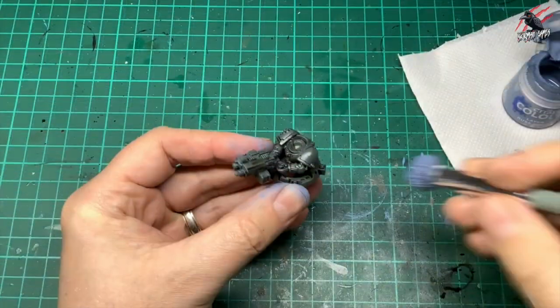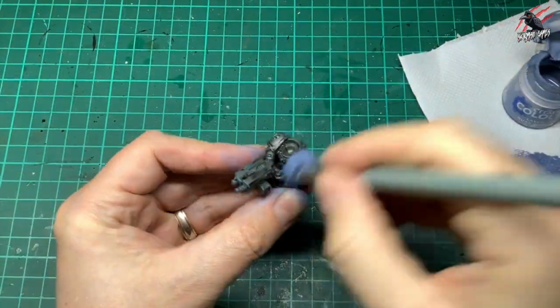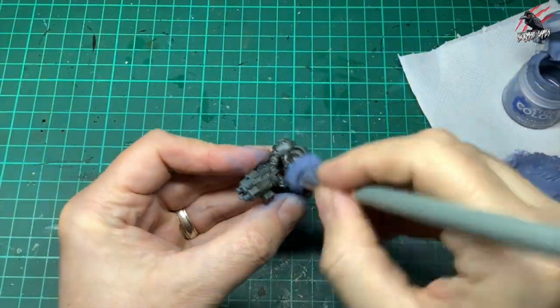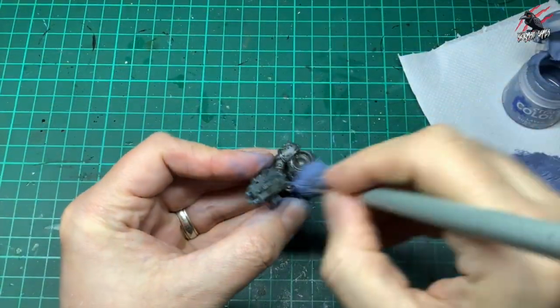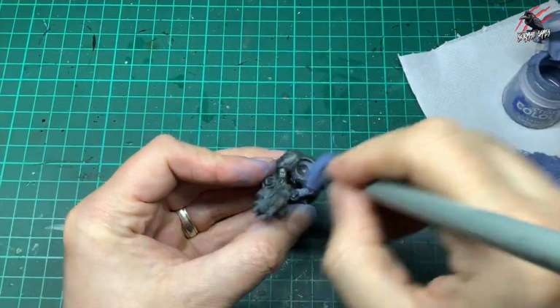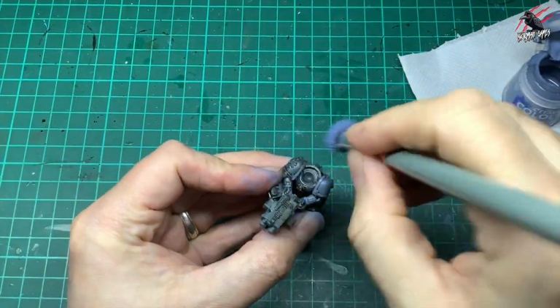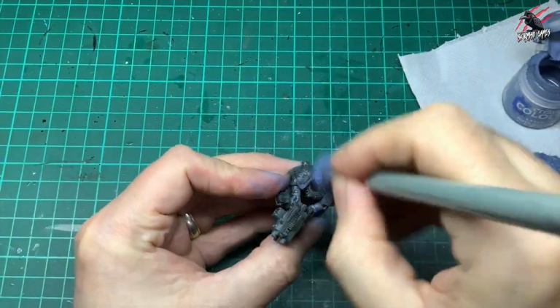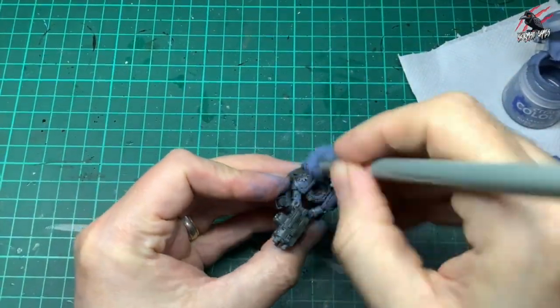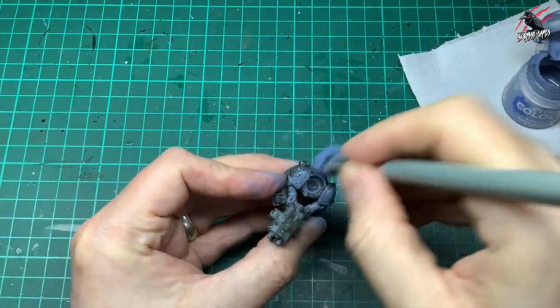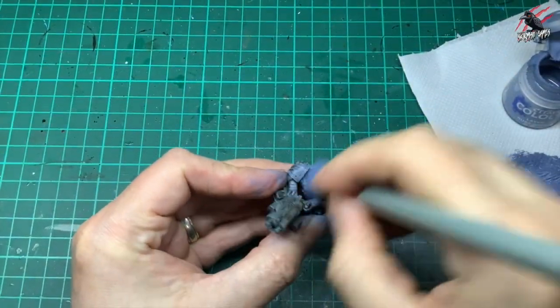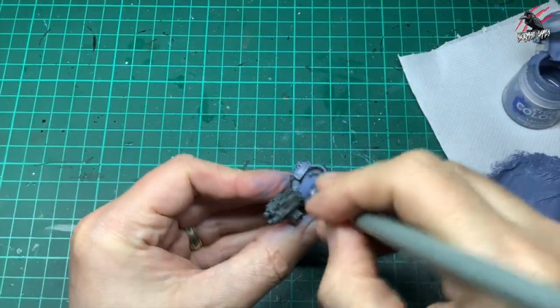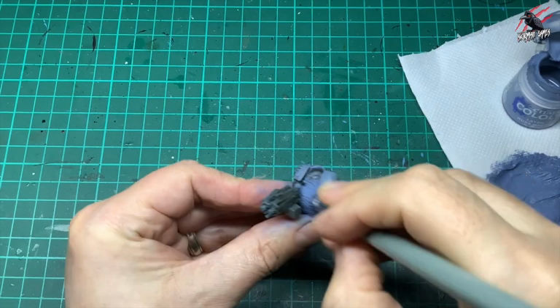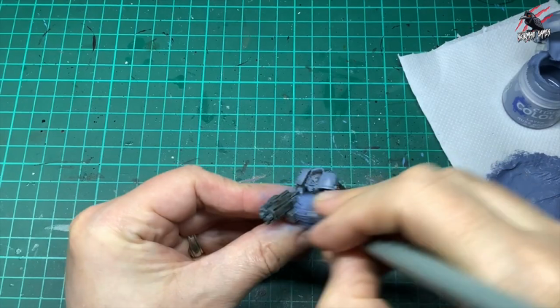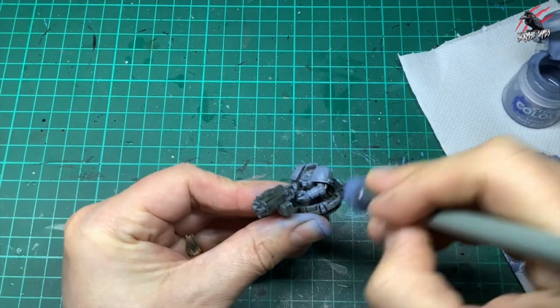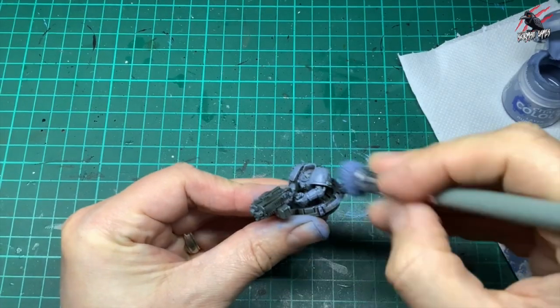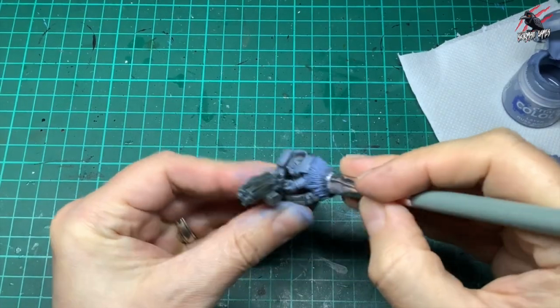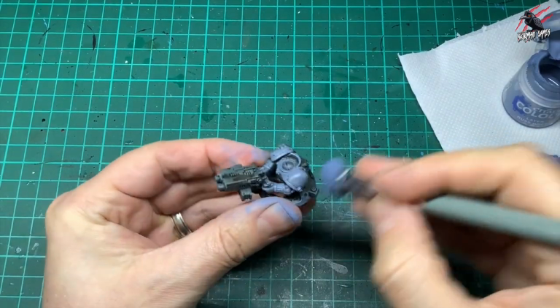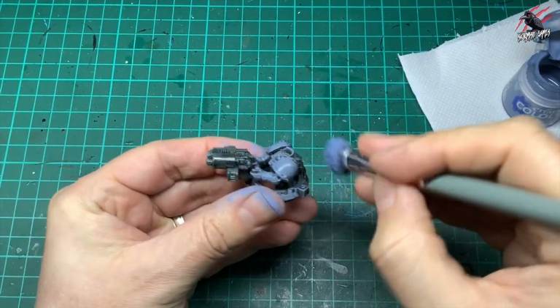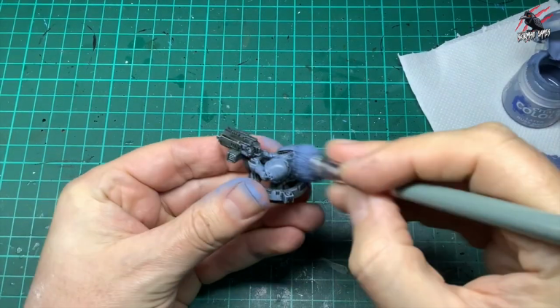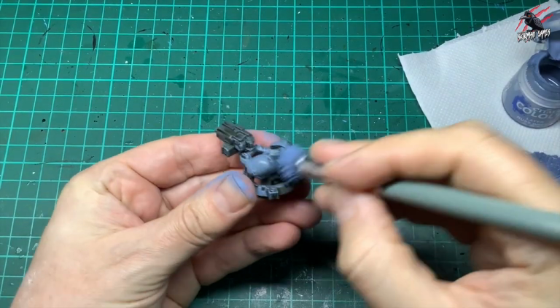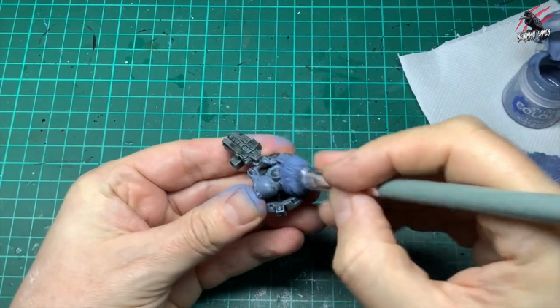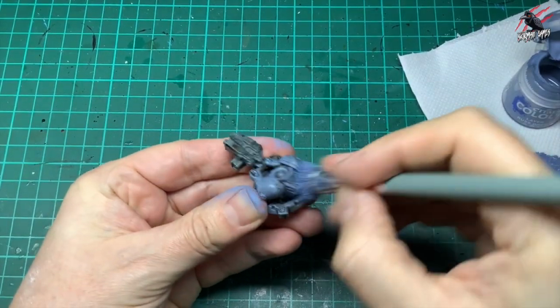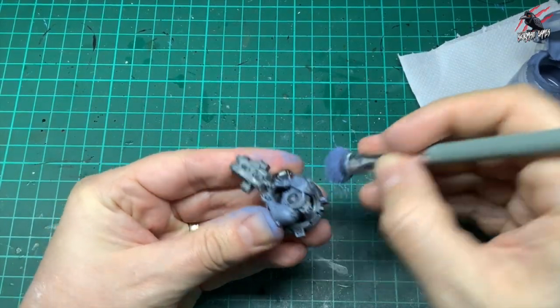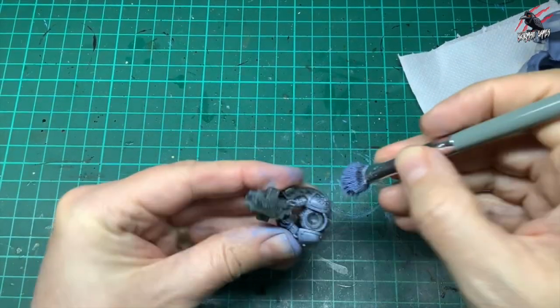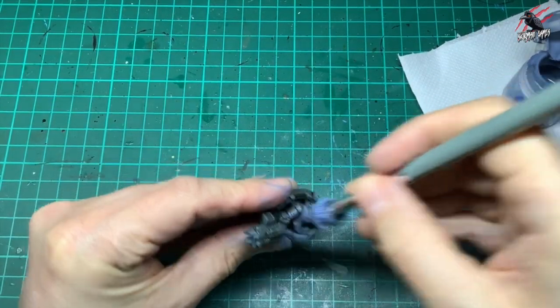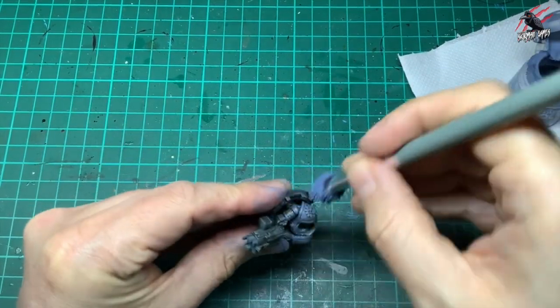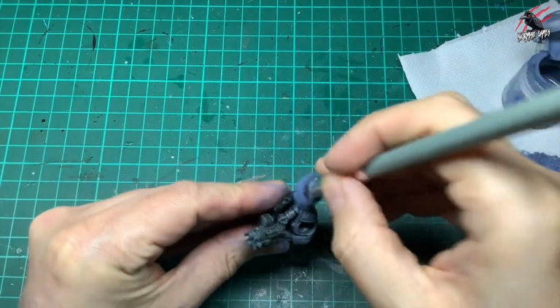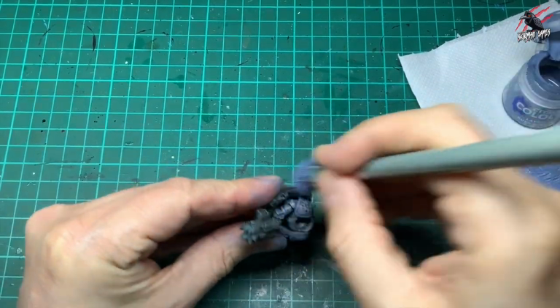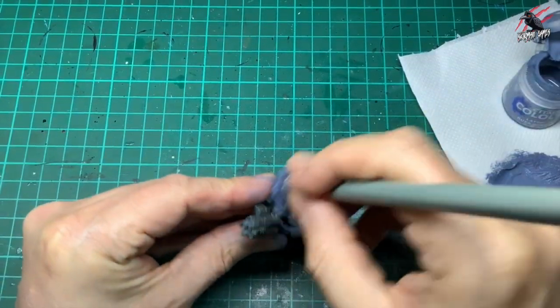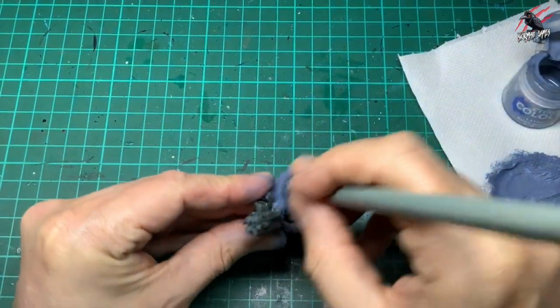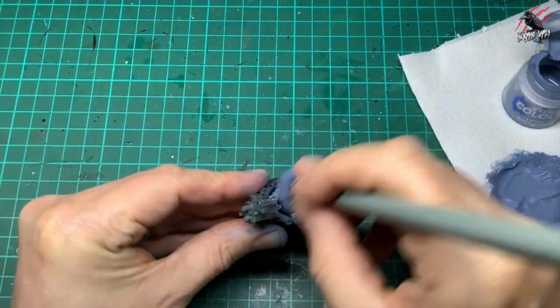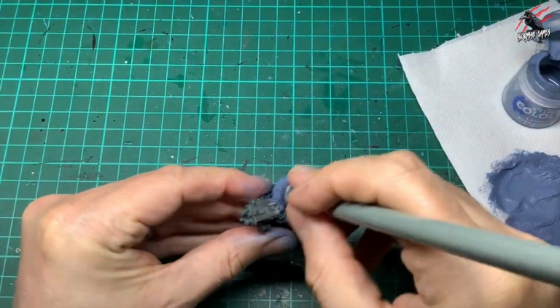I've used this same technique on my Space Wolves as well, on the actual marines themselves, and you can see a separate video on that if you'd like to check it out.